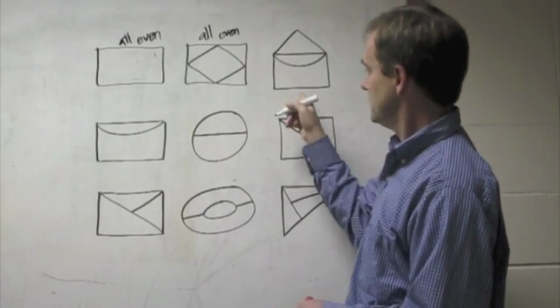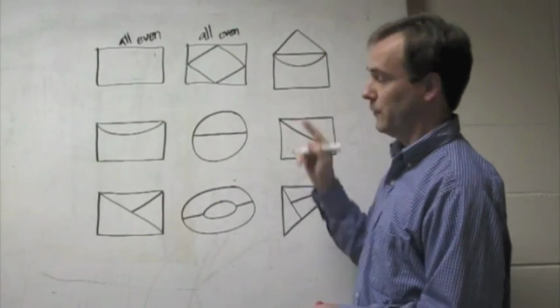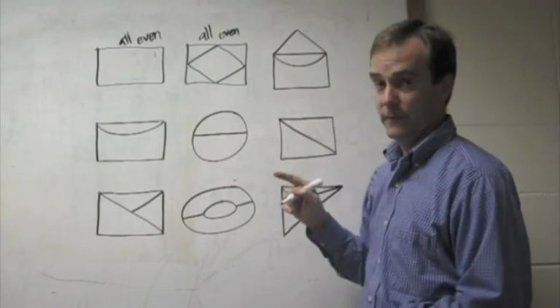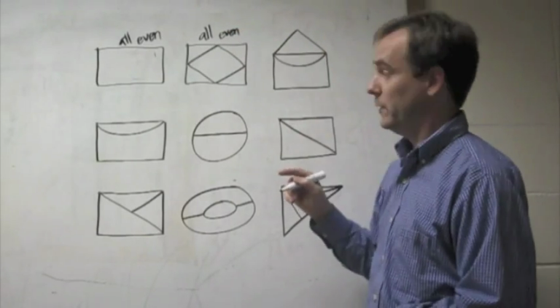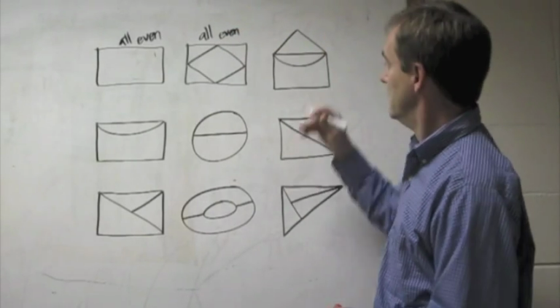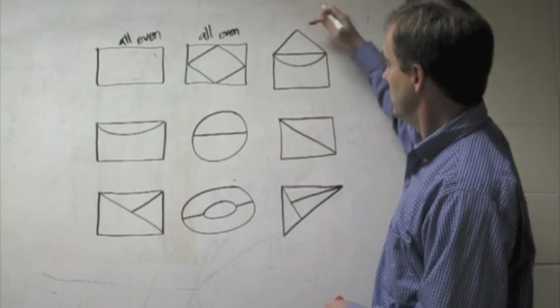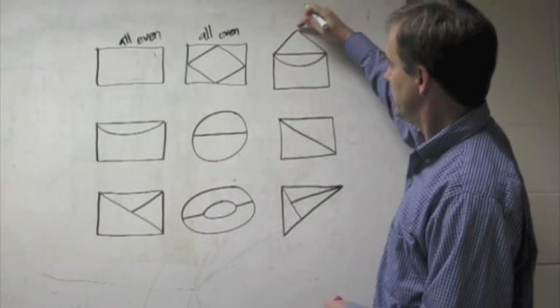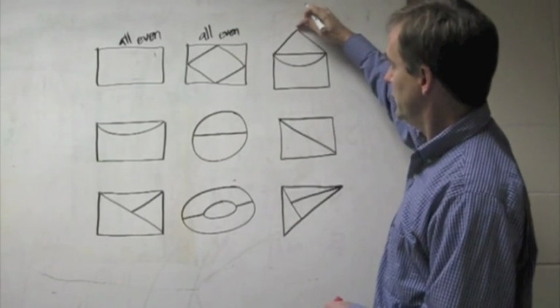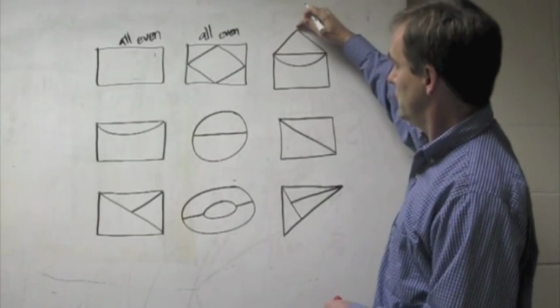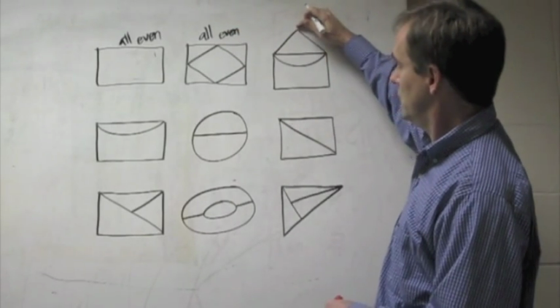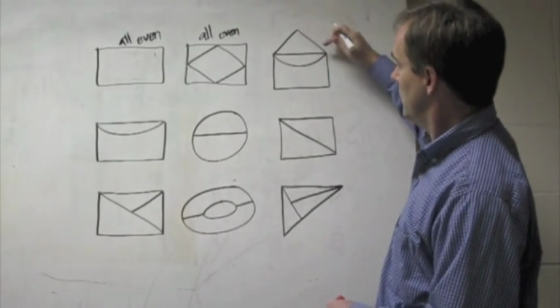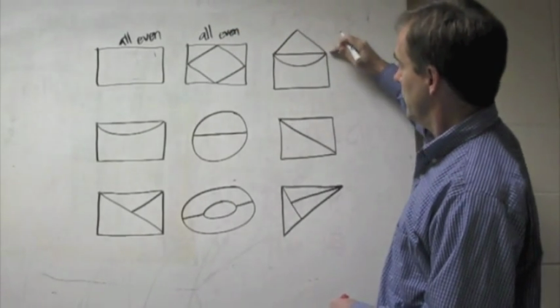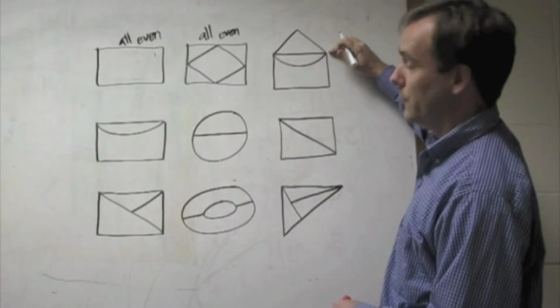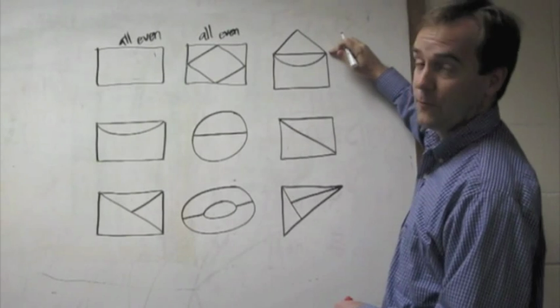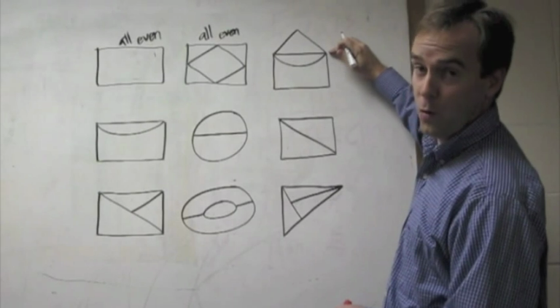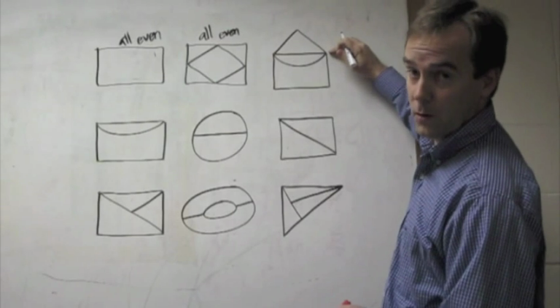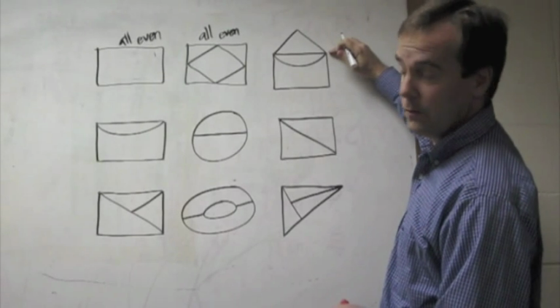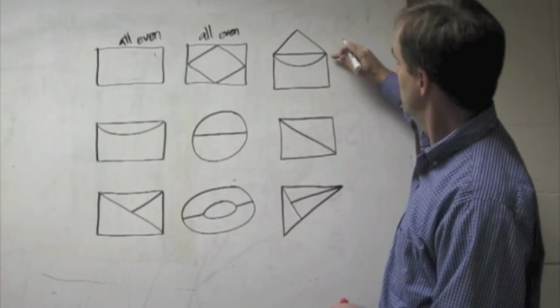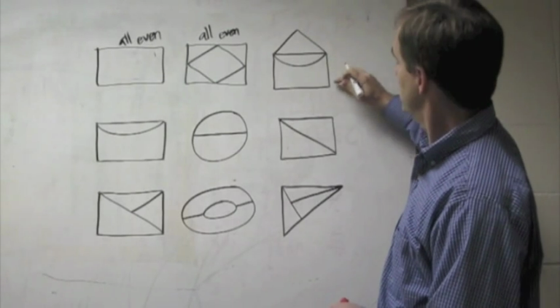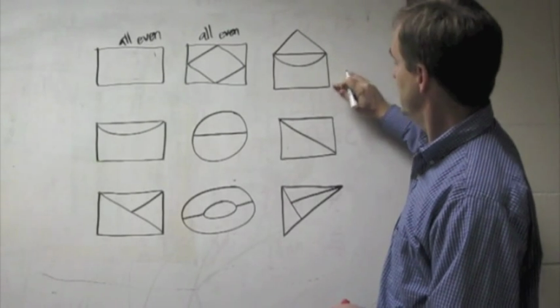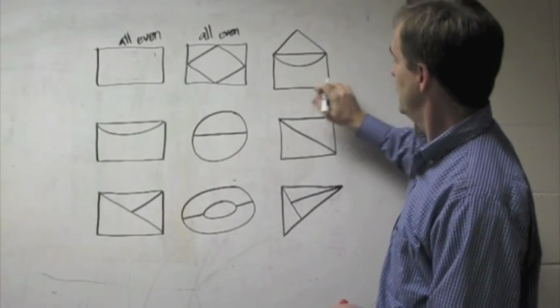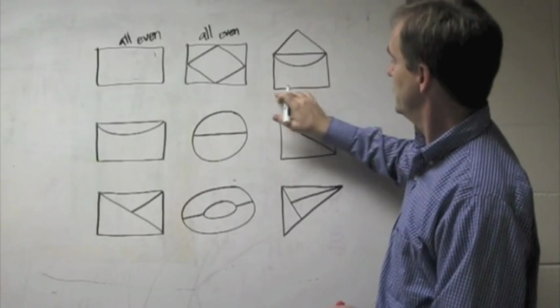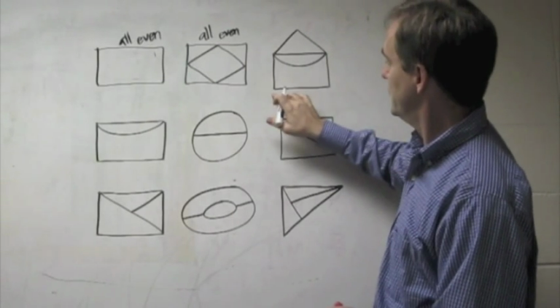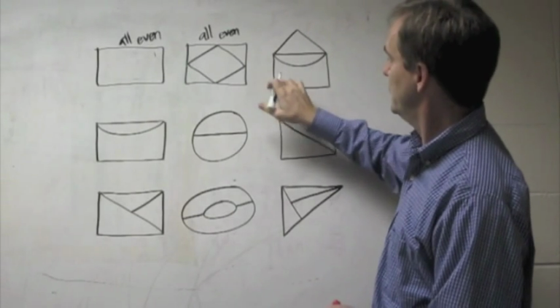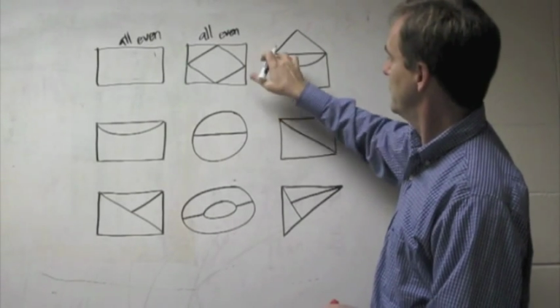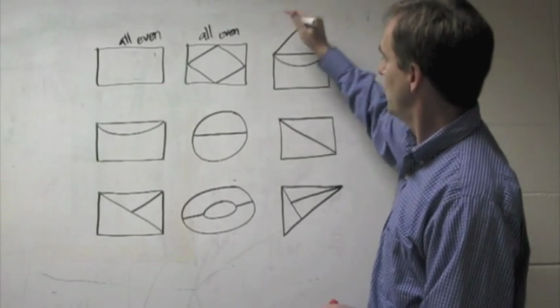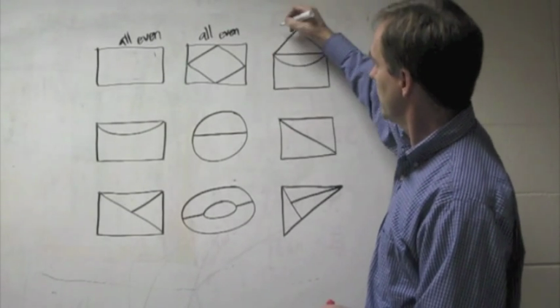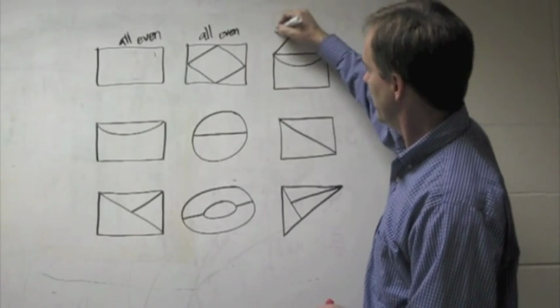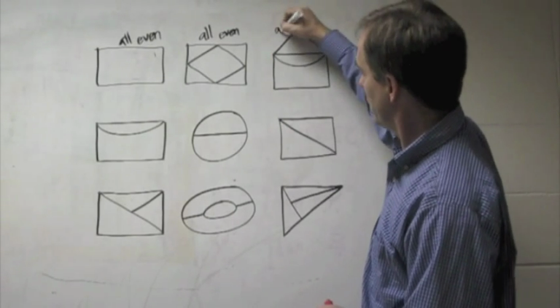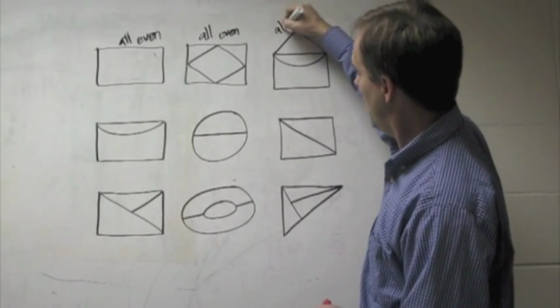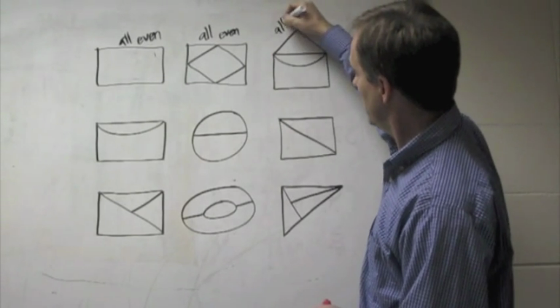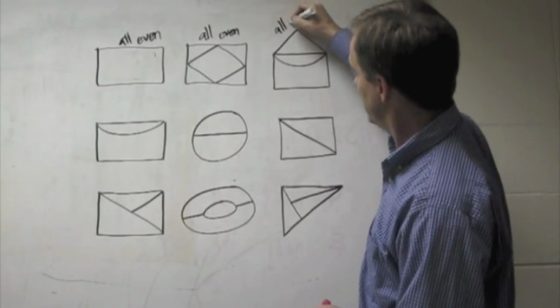Over here on this one: two, over here there's four, two, two, four. Those are all even.